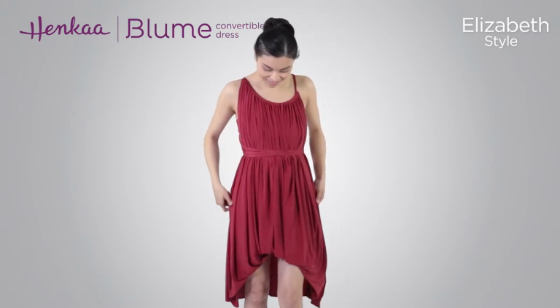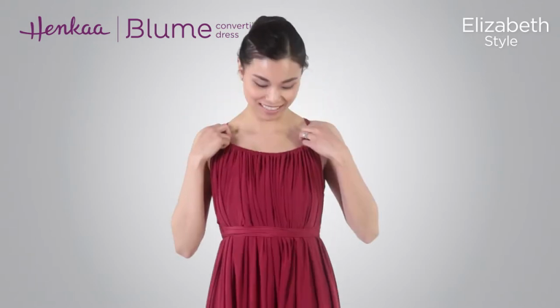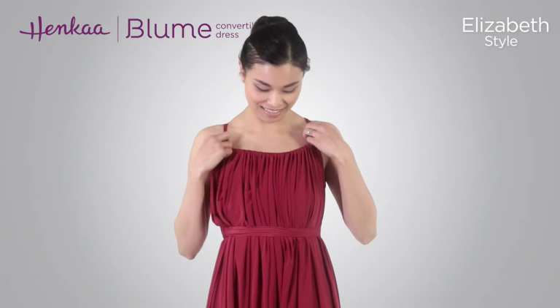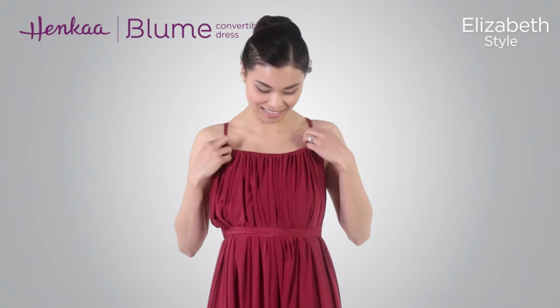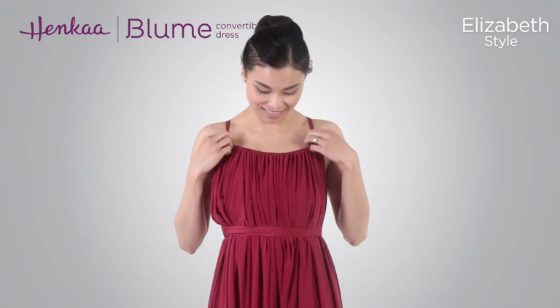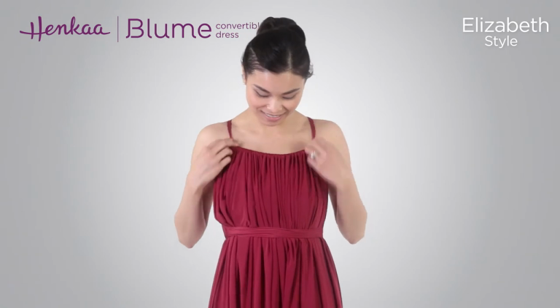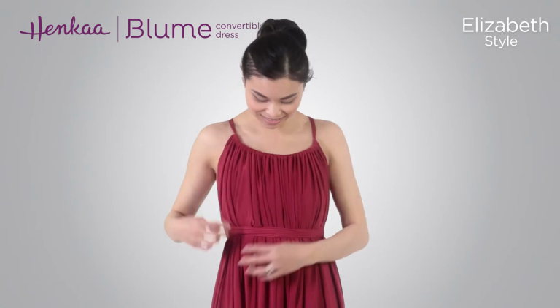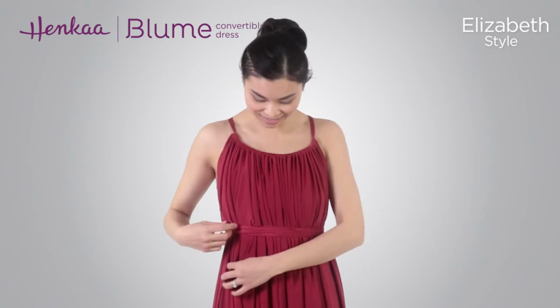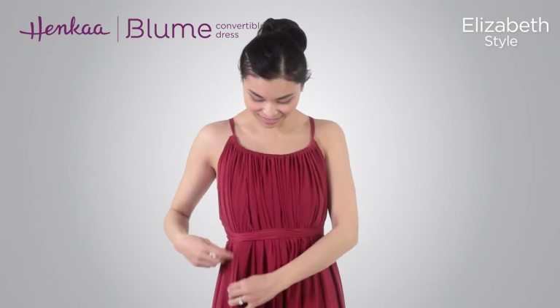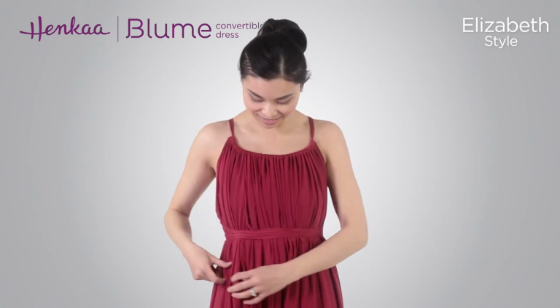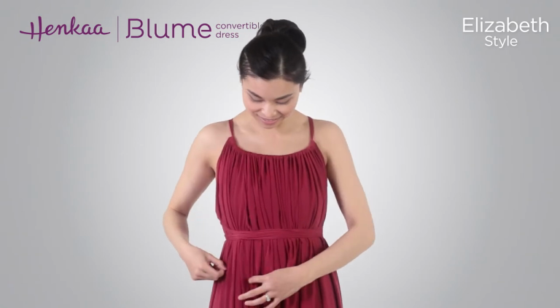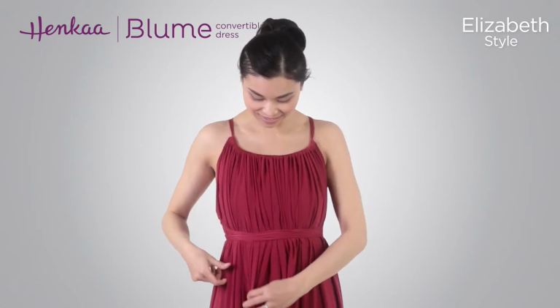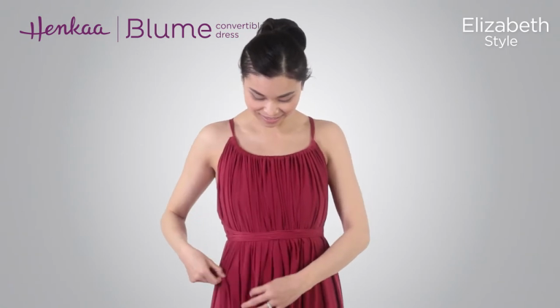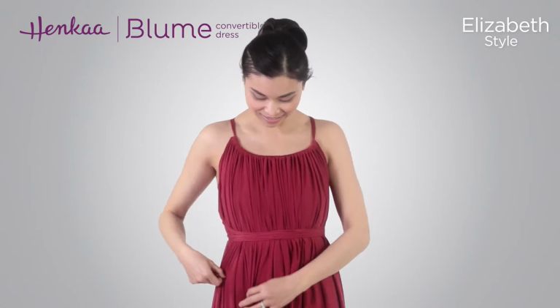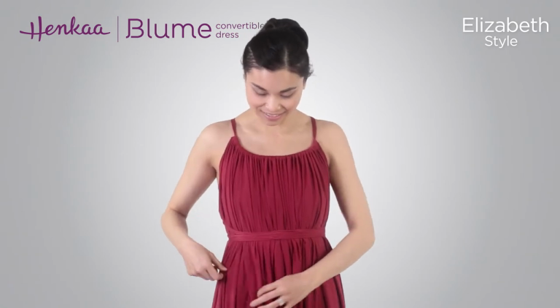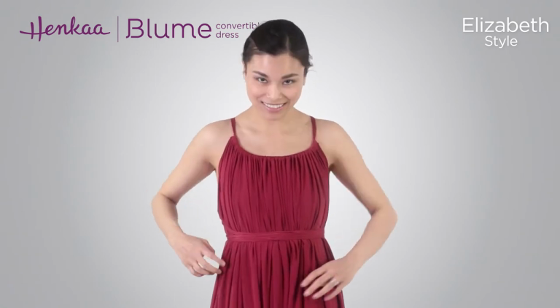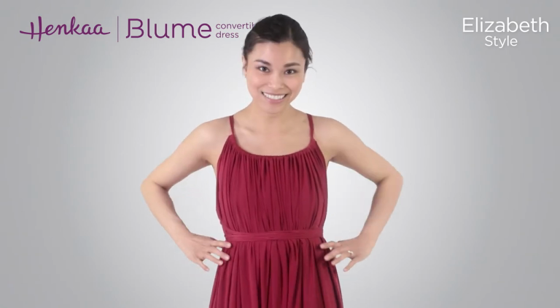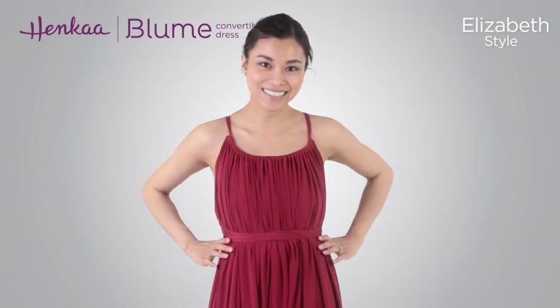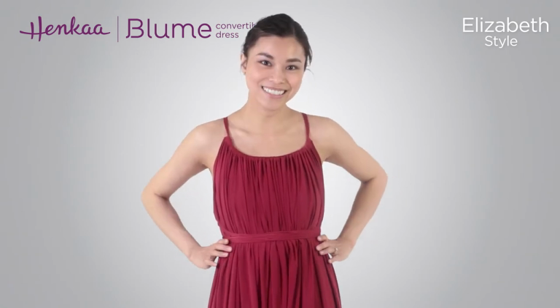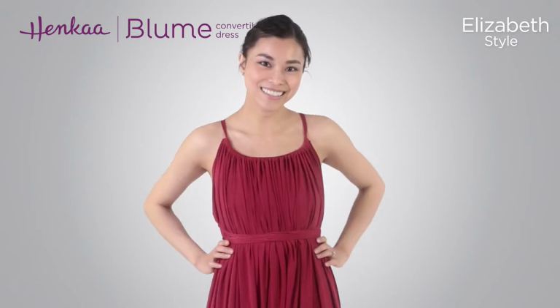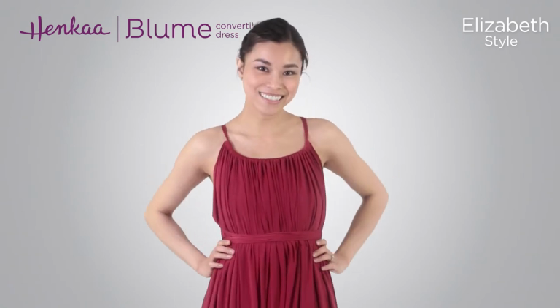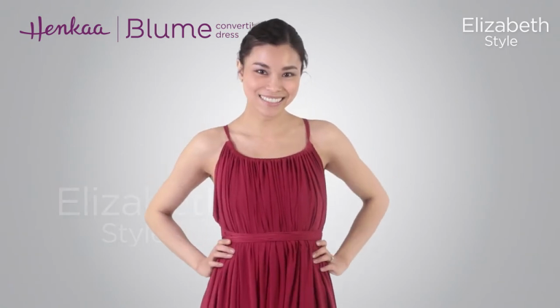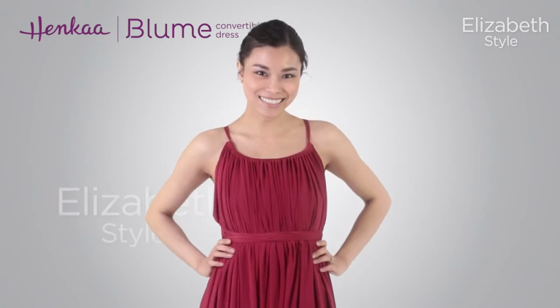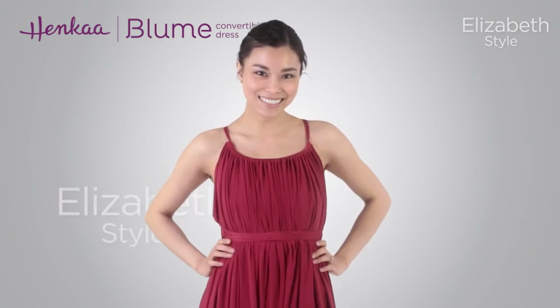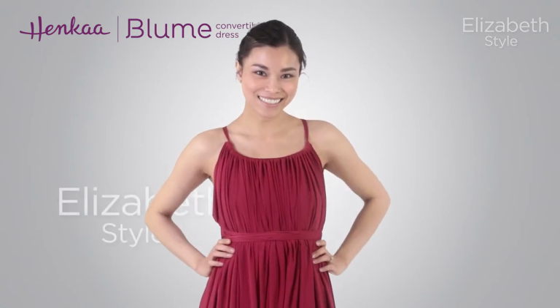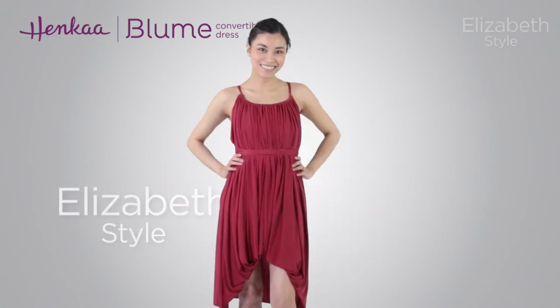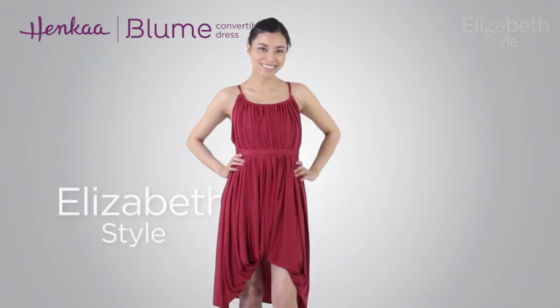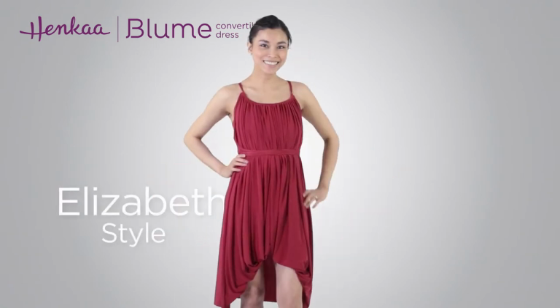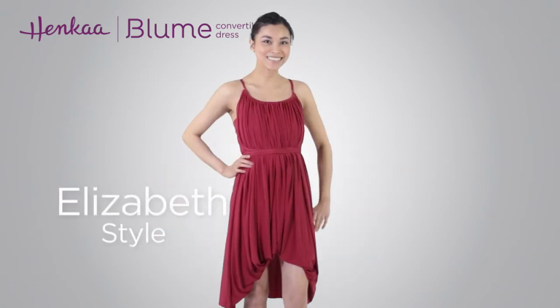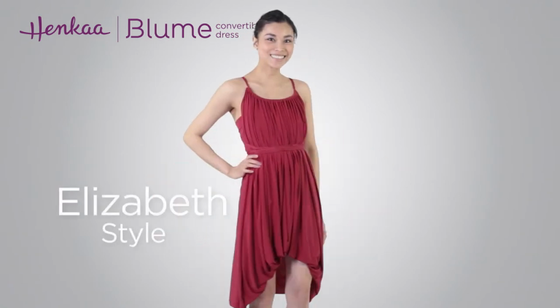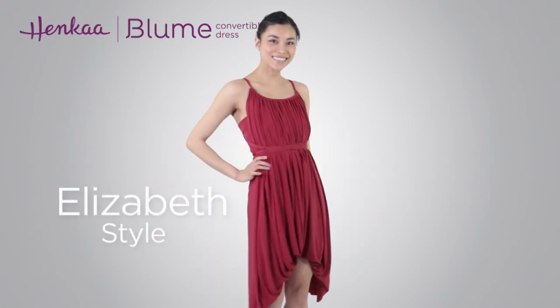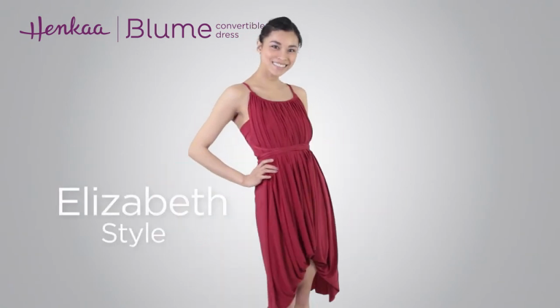Then simply make final adjustments to complete your look. And there you have it, the Elizabeth style.